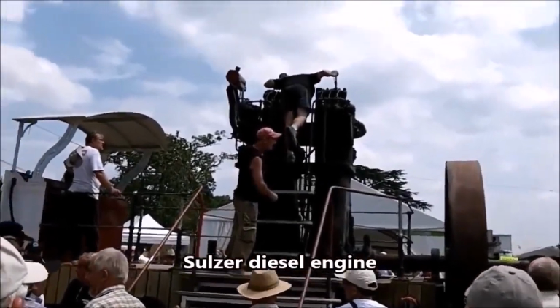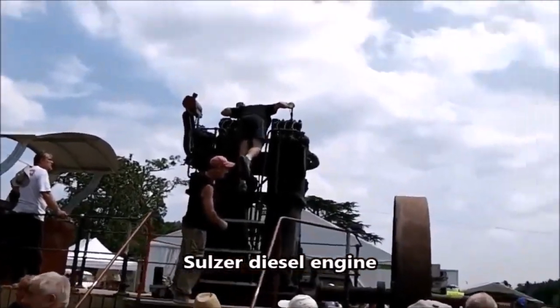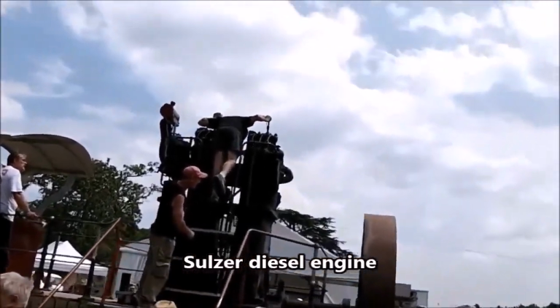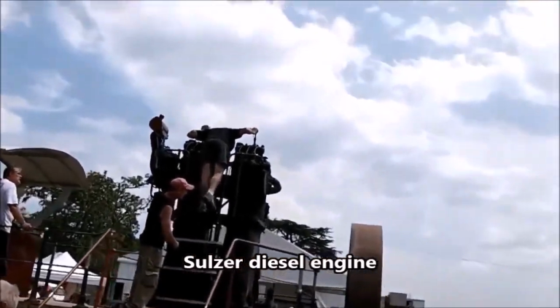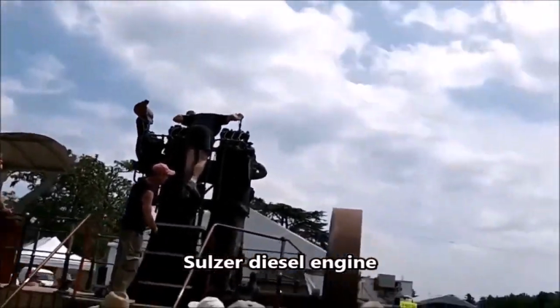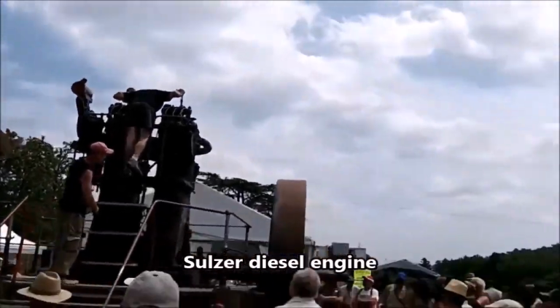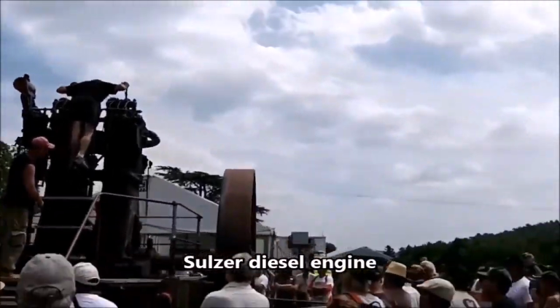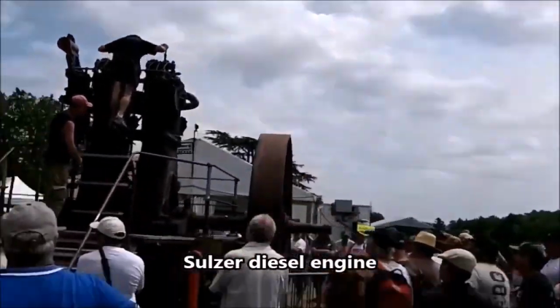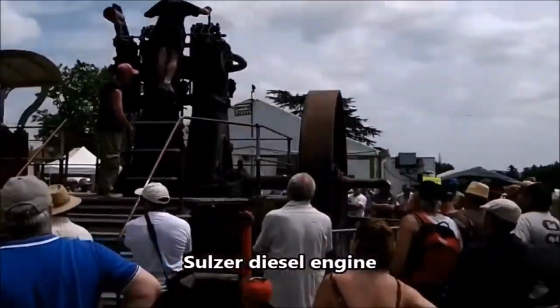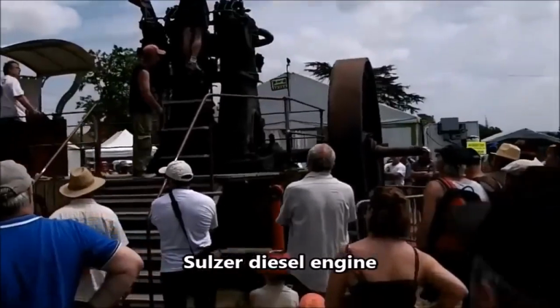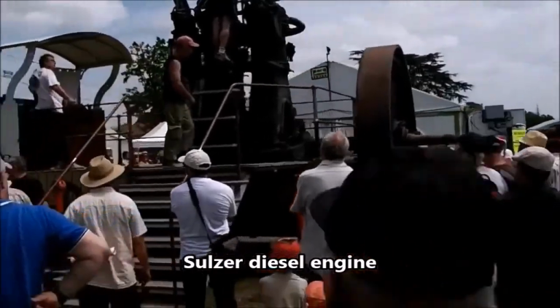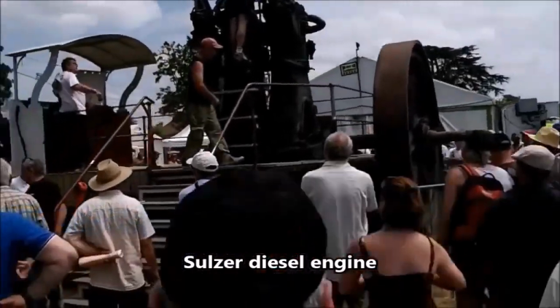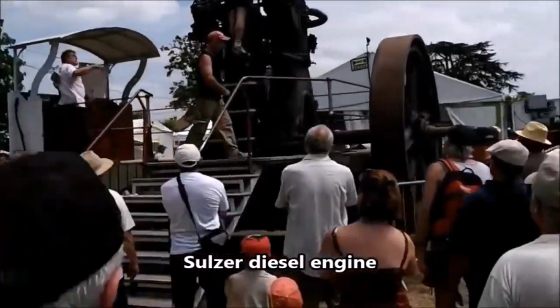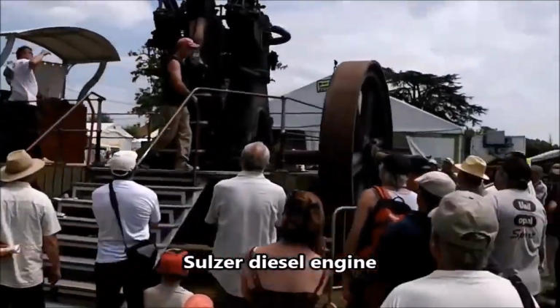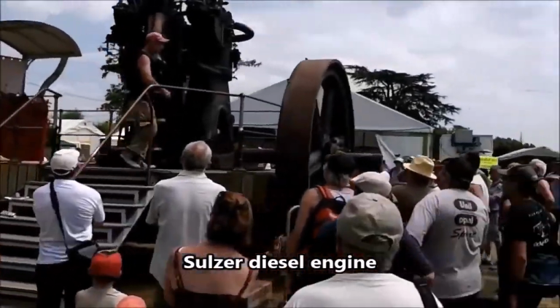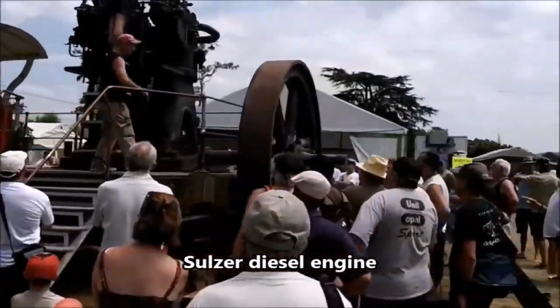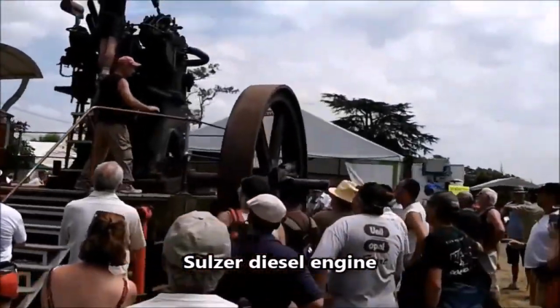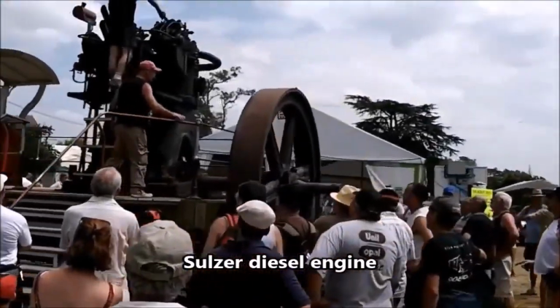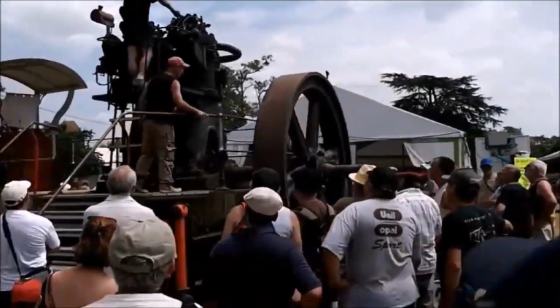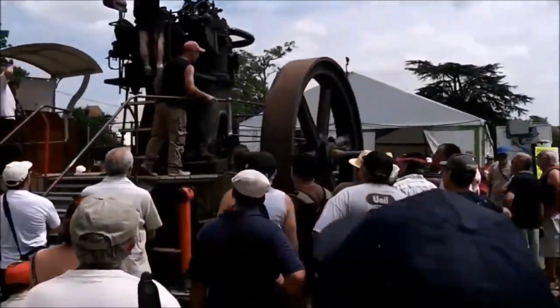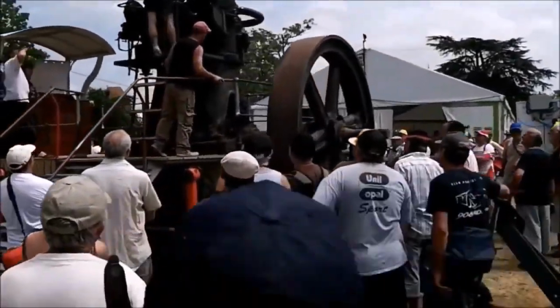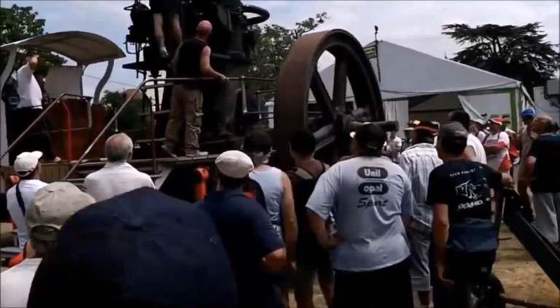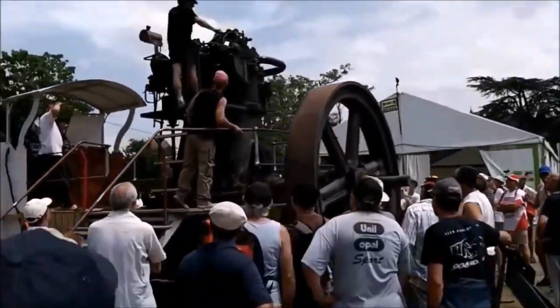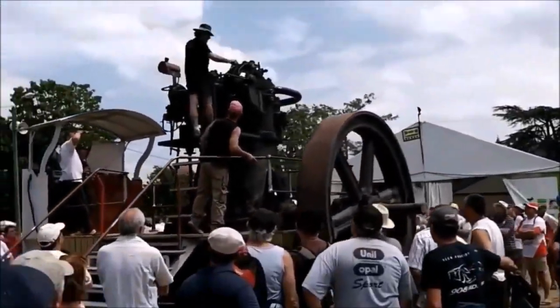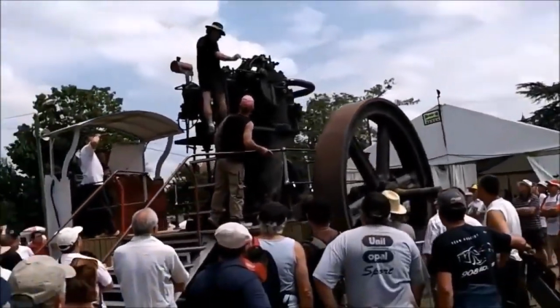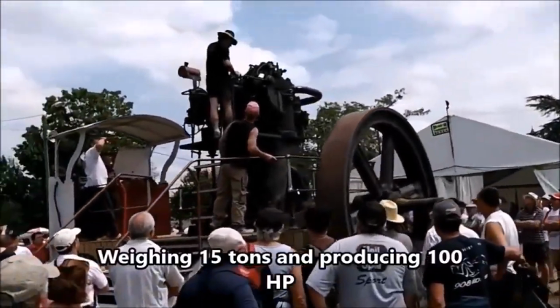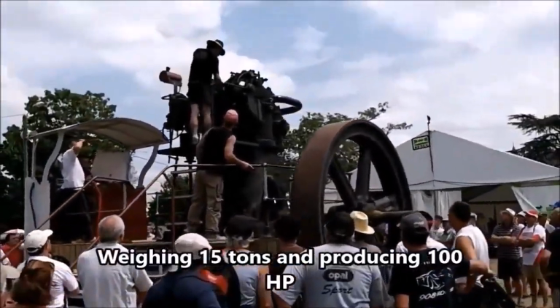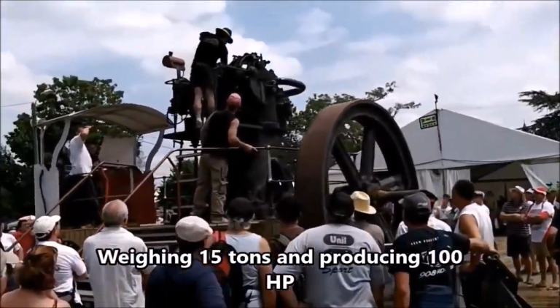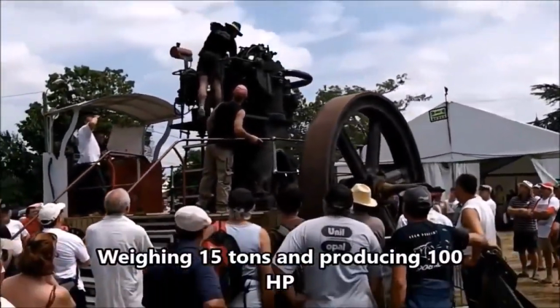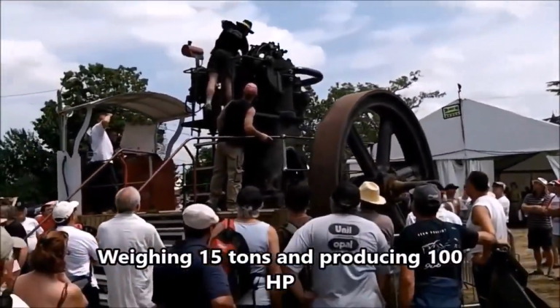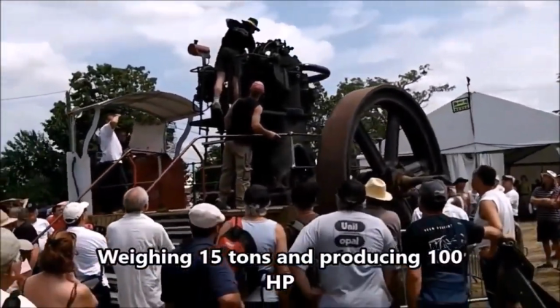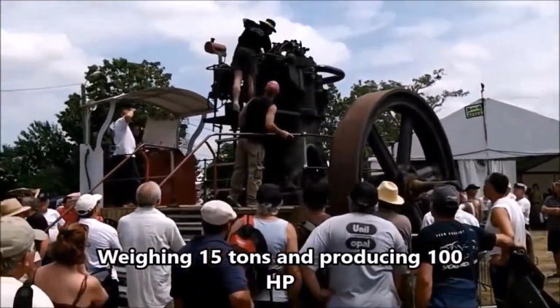This is a Sulzer diesel engine, weighing an impressive 30,000 pounds.